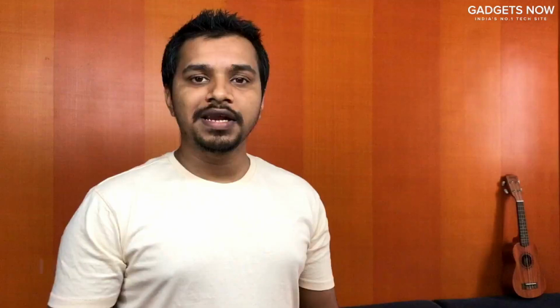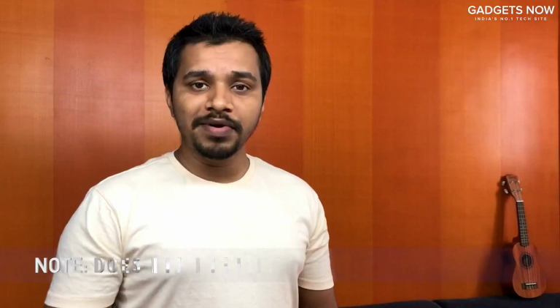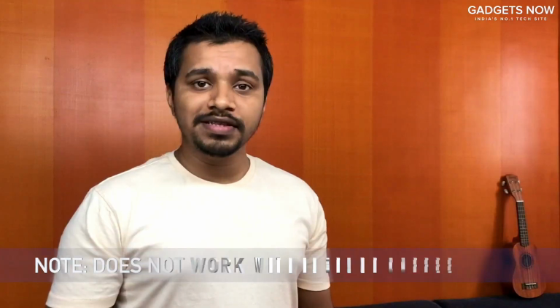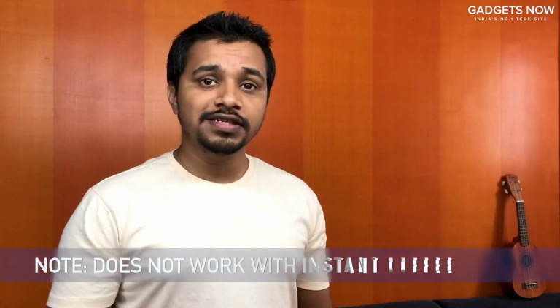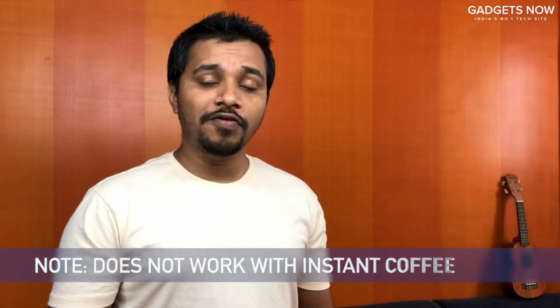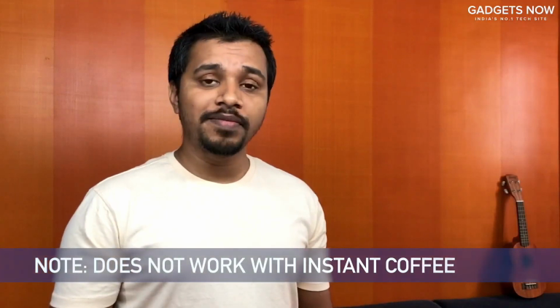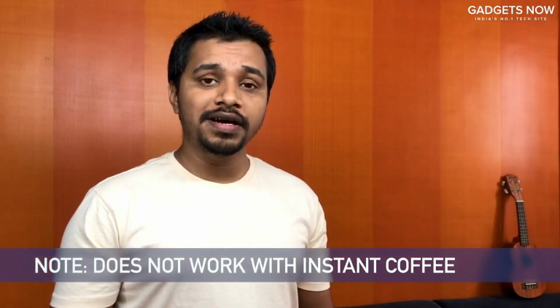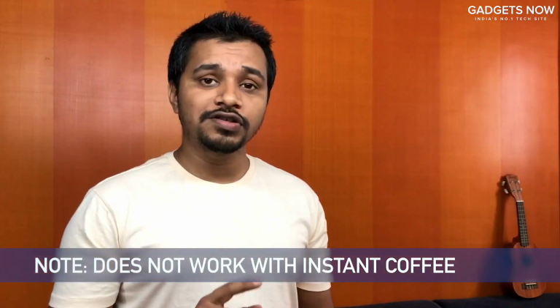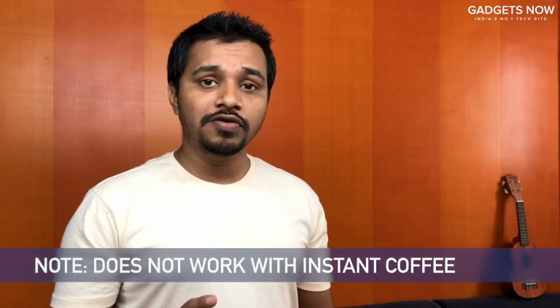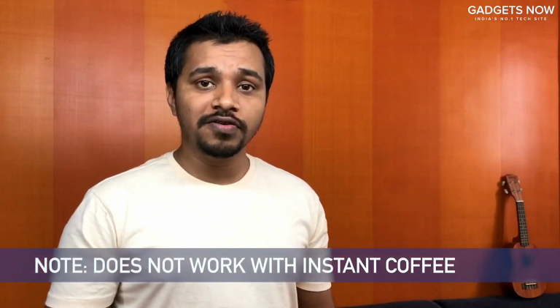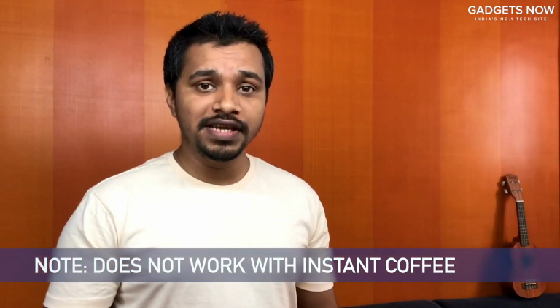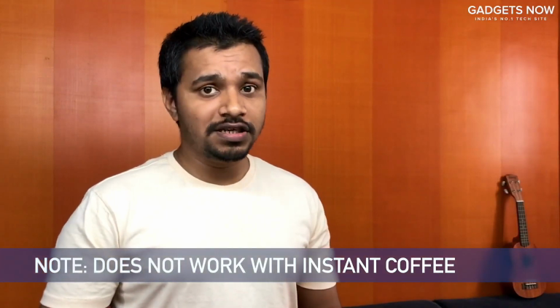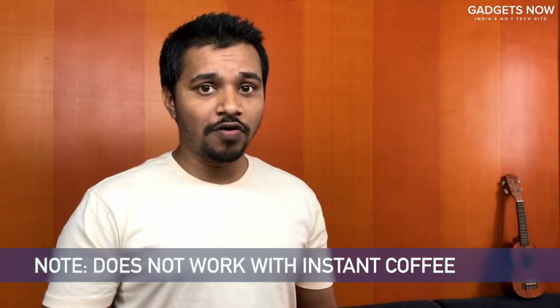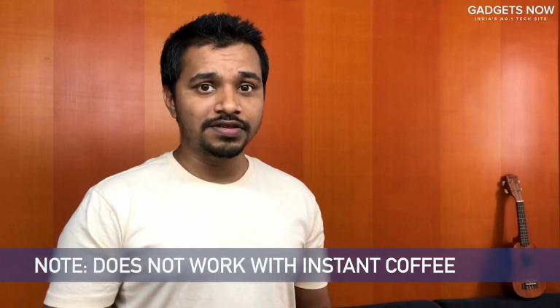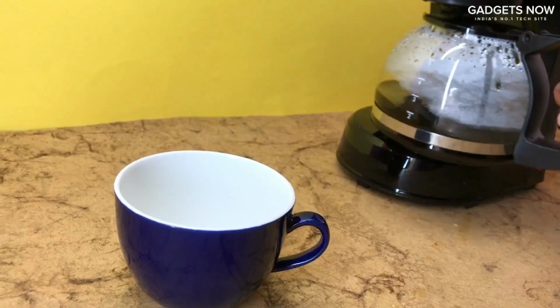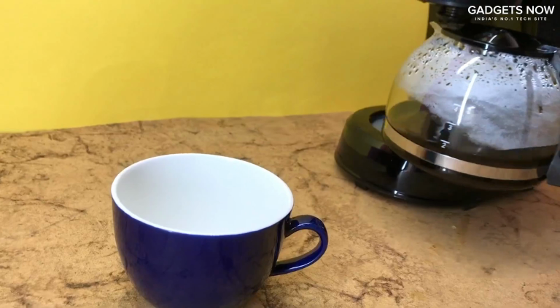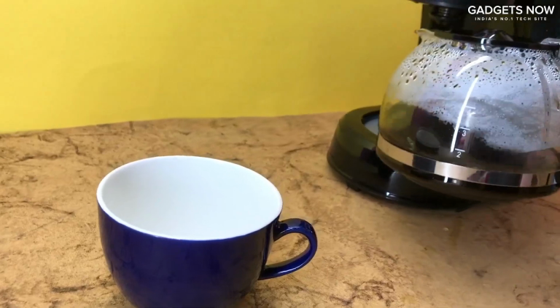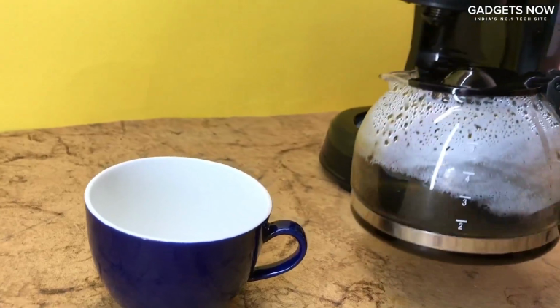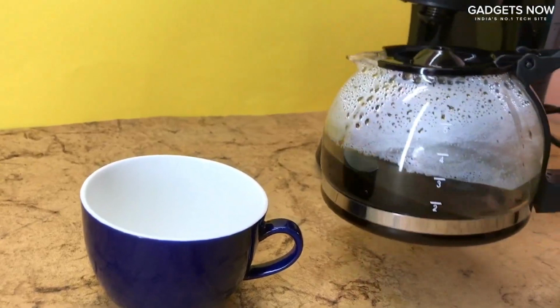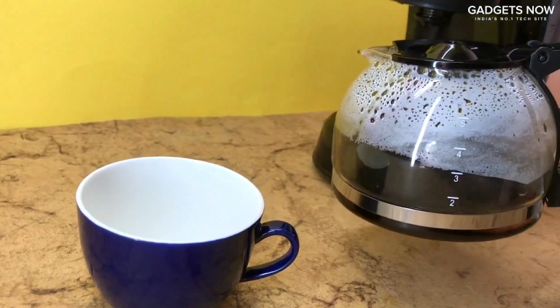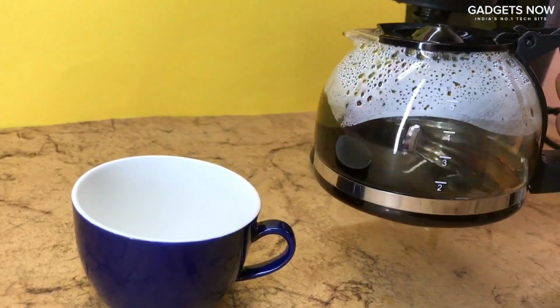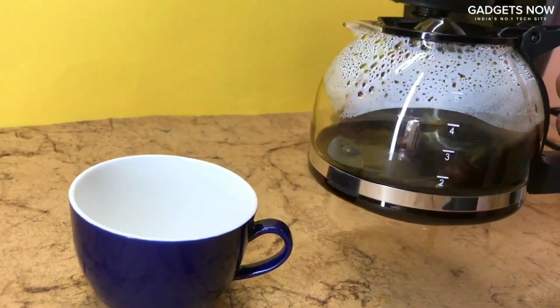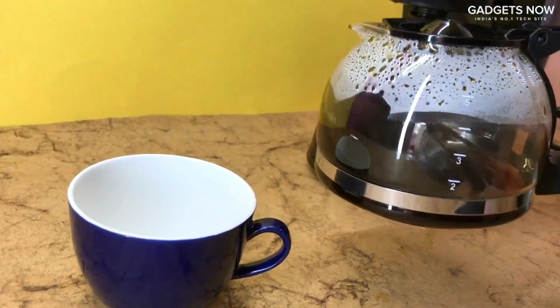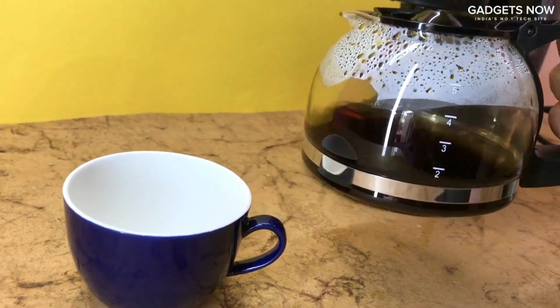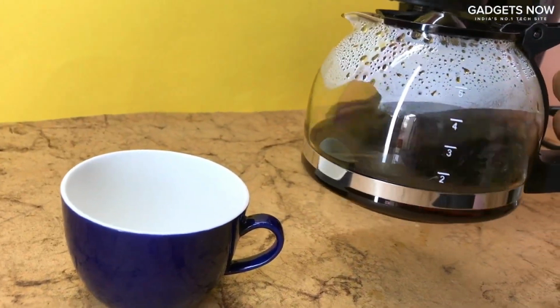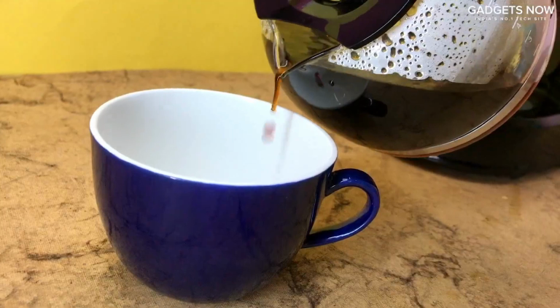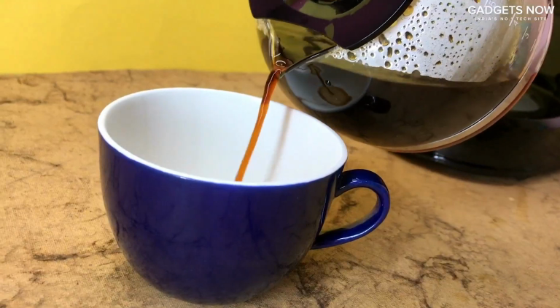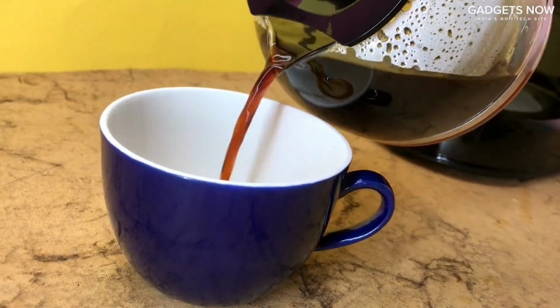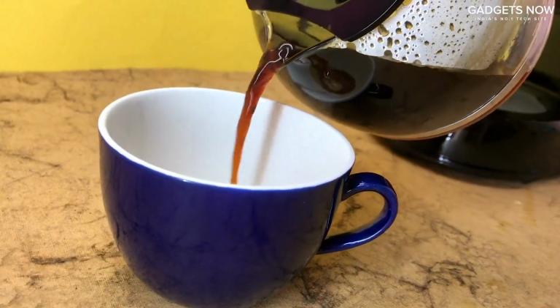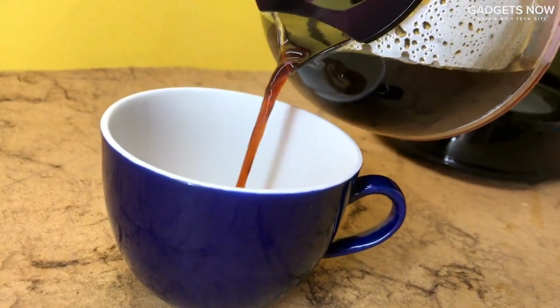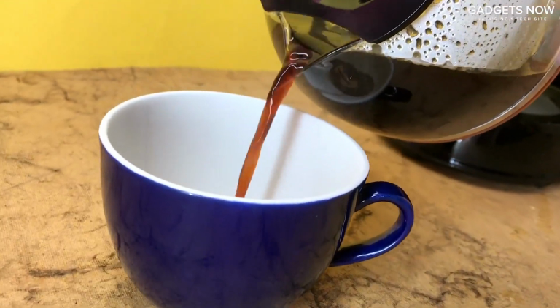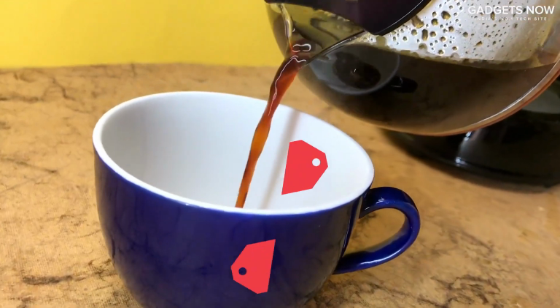Remember, this coffee maker does not work with instant coffees. Here, our coffee is ready. Pour this into the cup and enjoy.